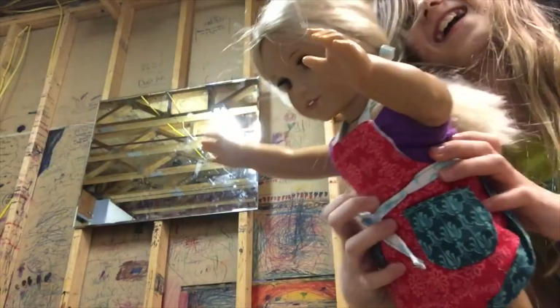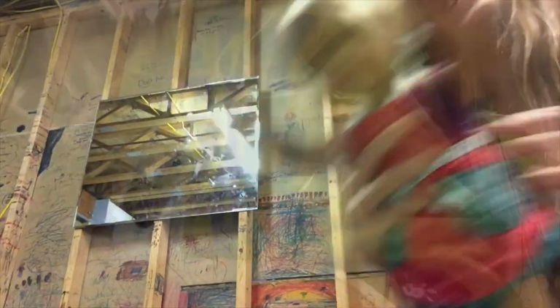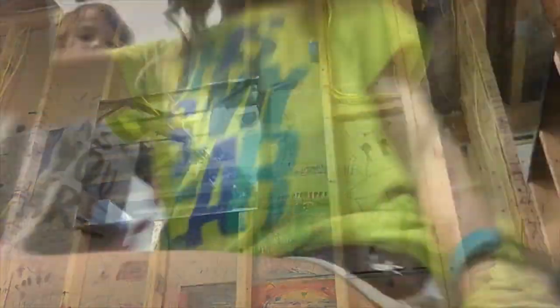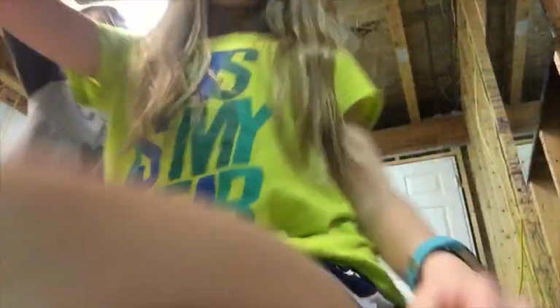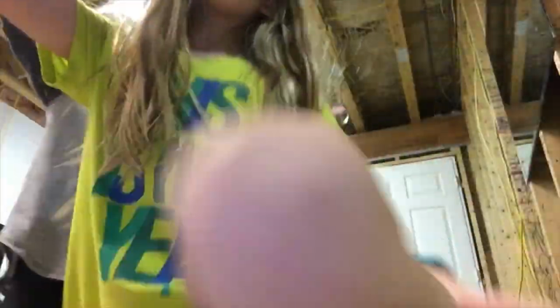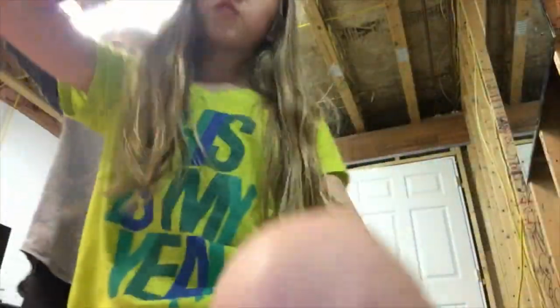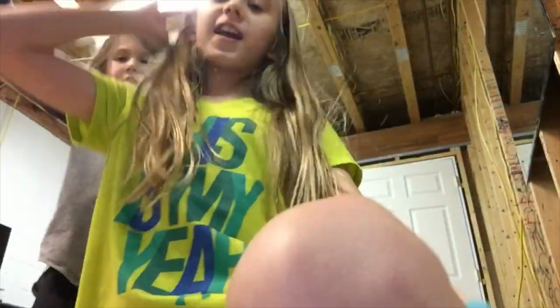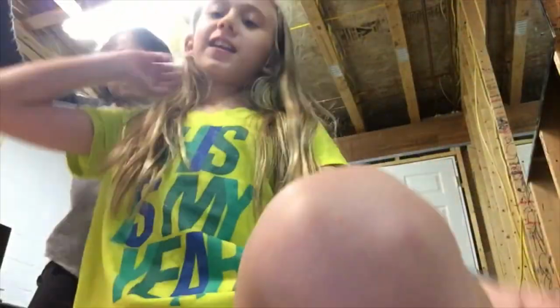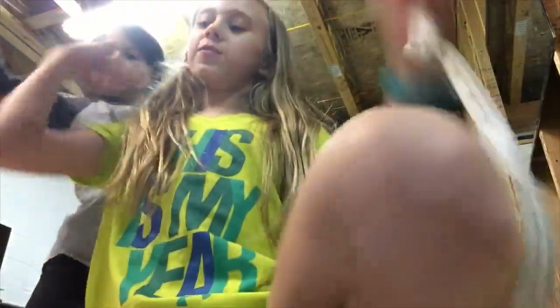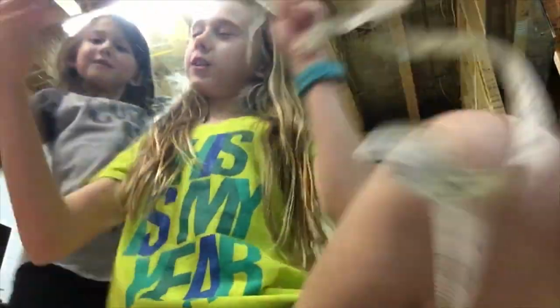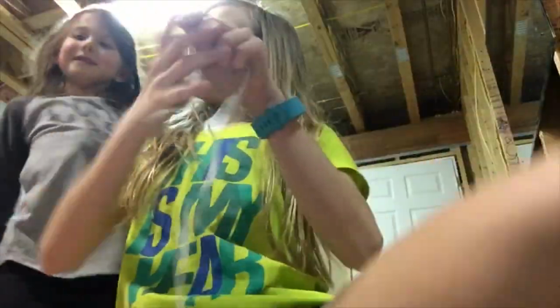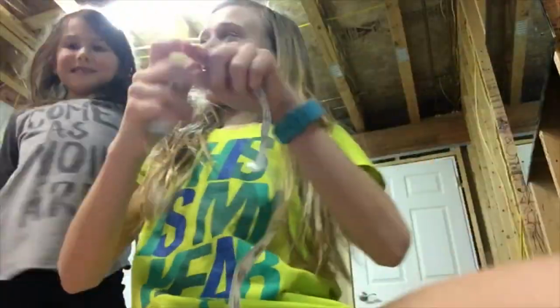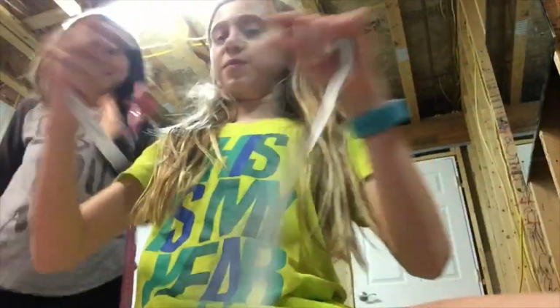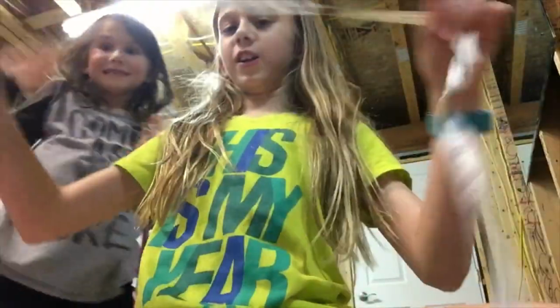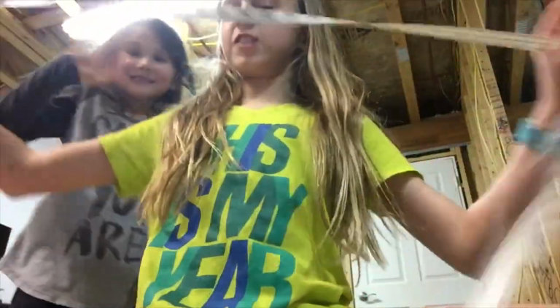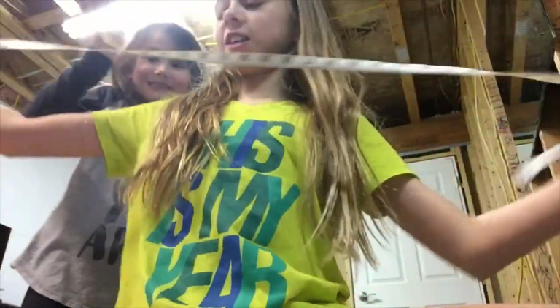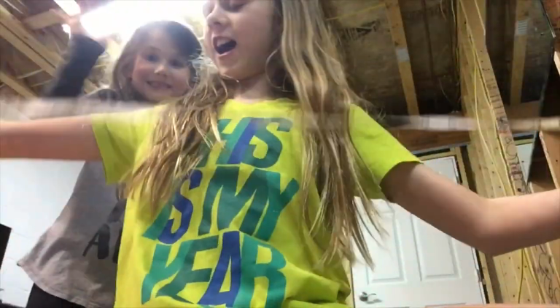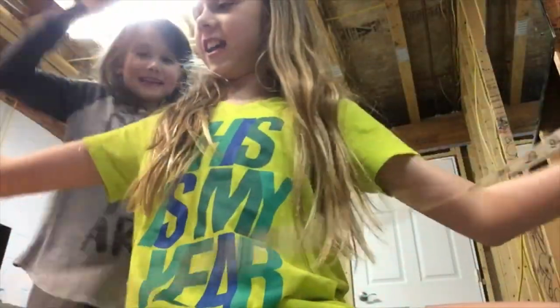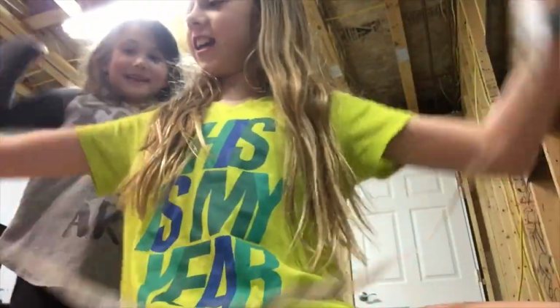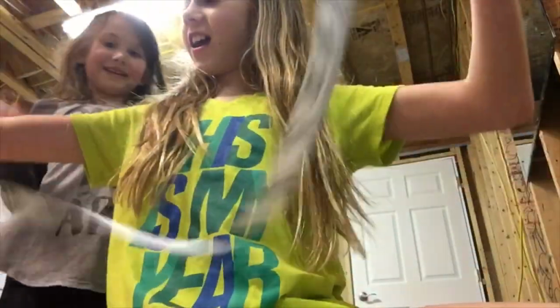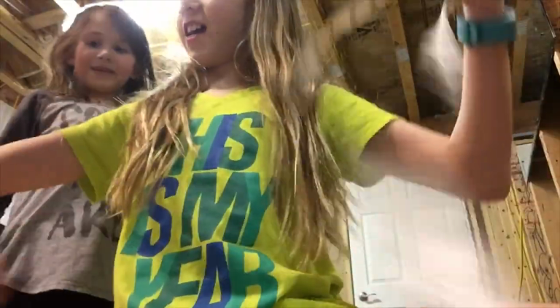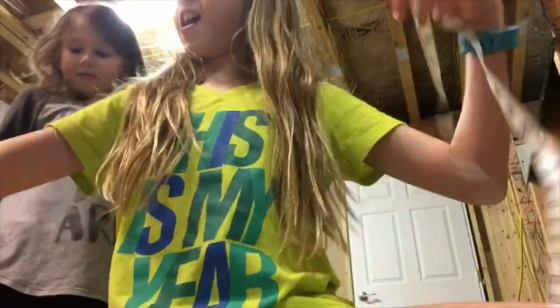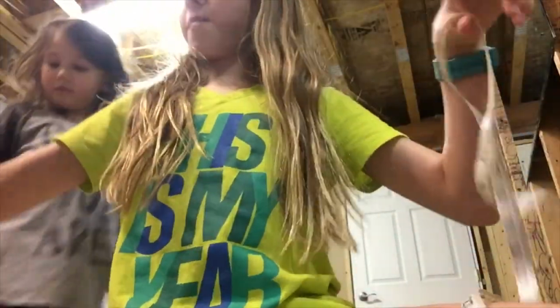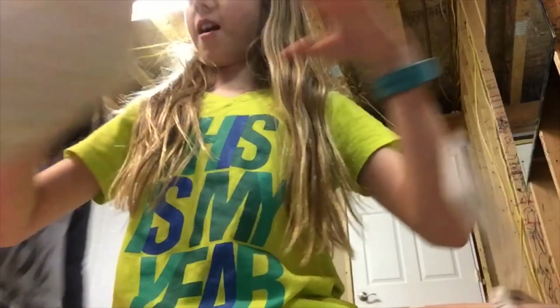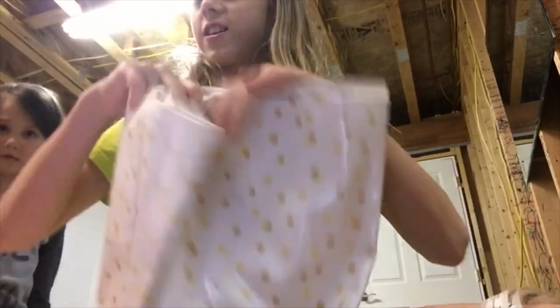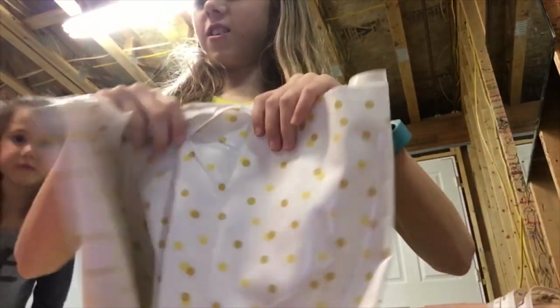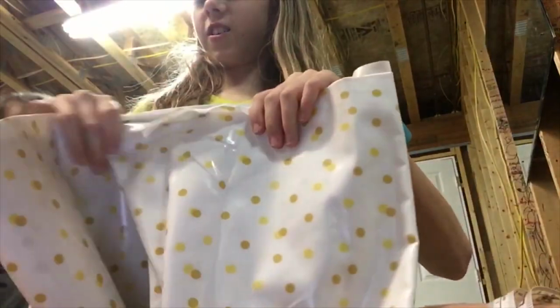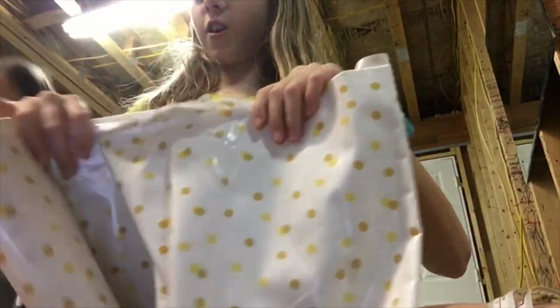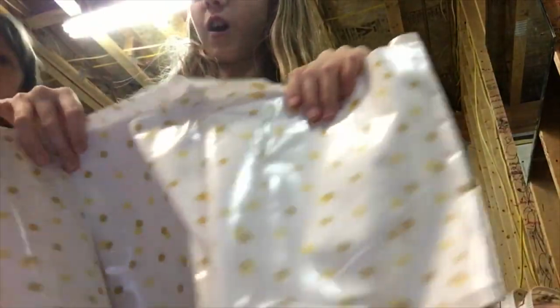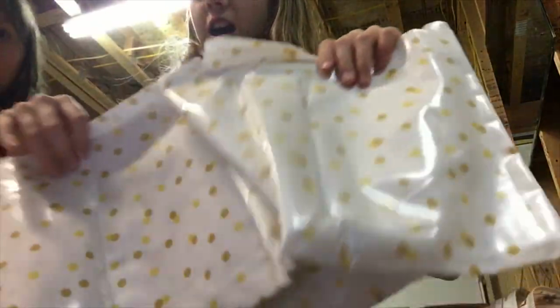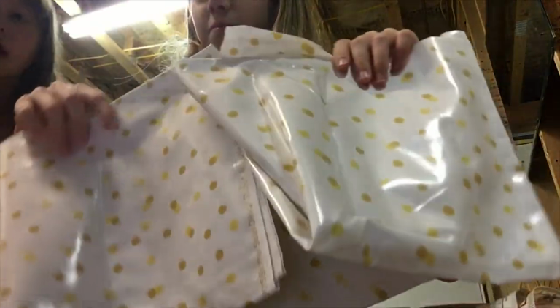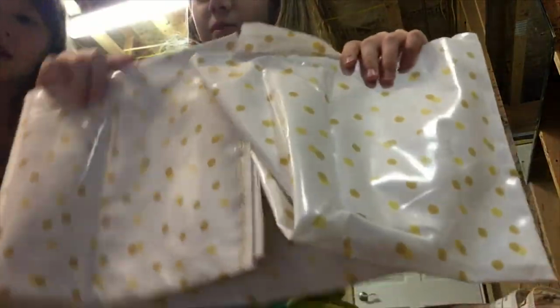Hi guys, it's Regan and today we are designing an American Girl apron.